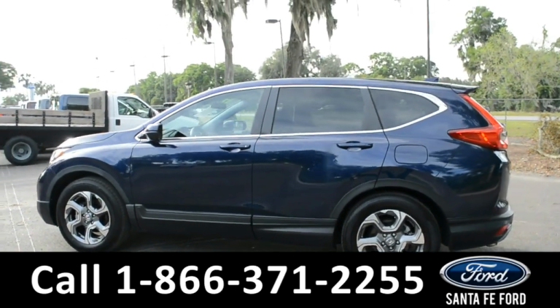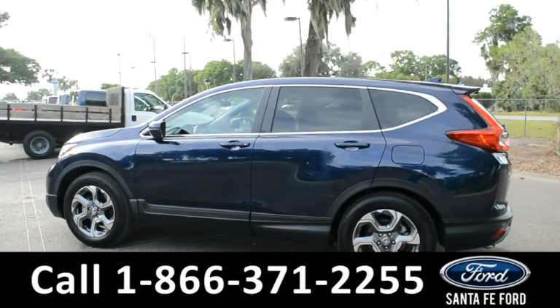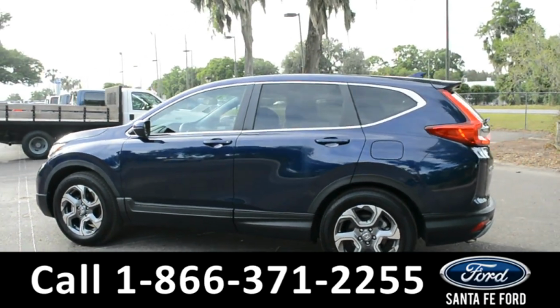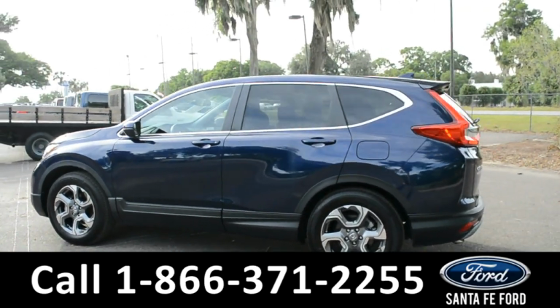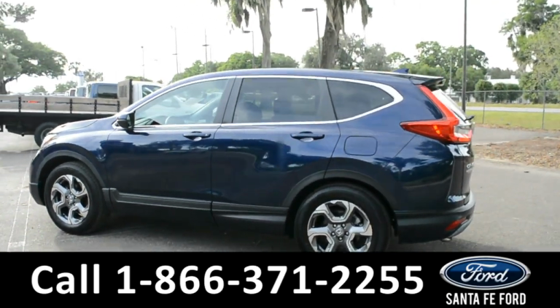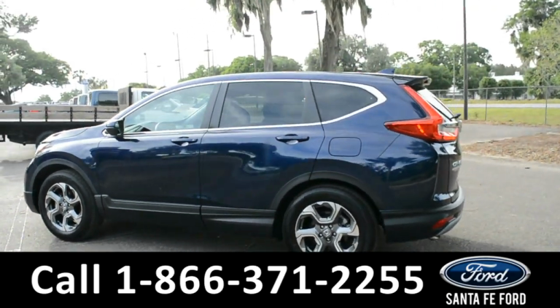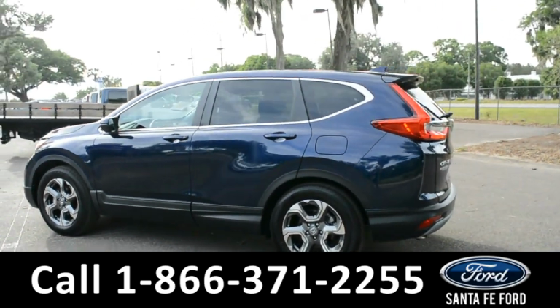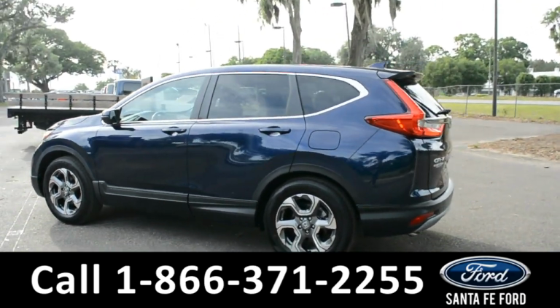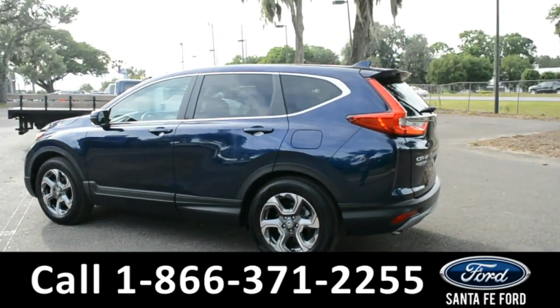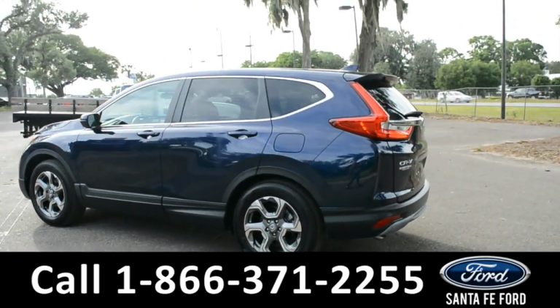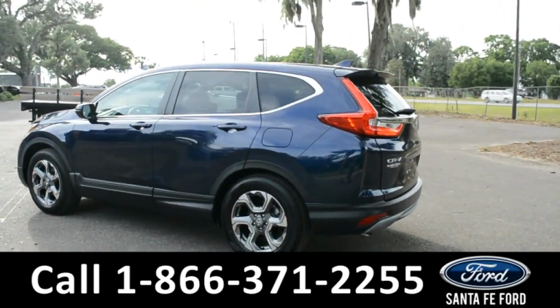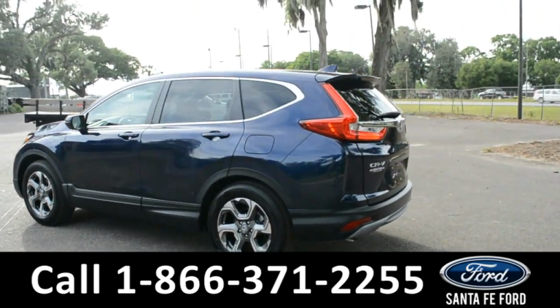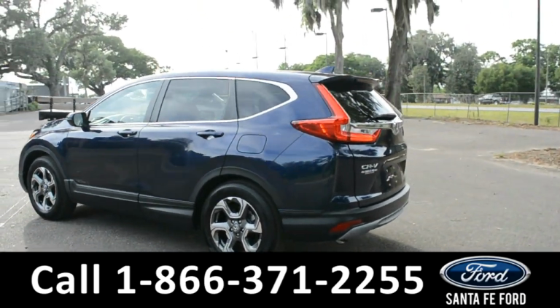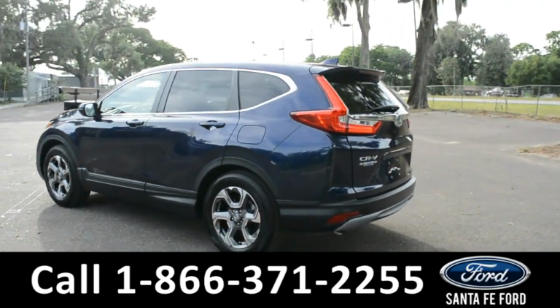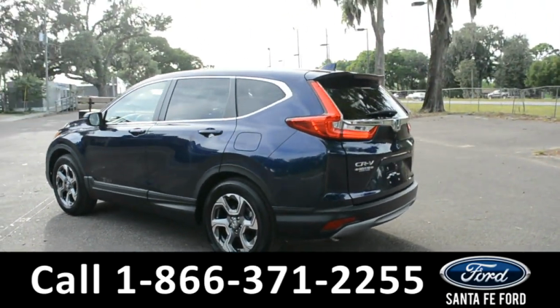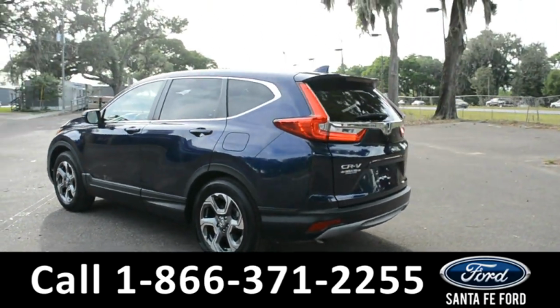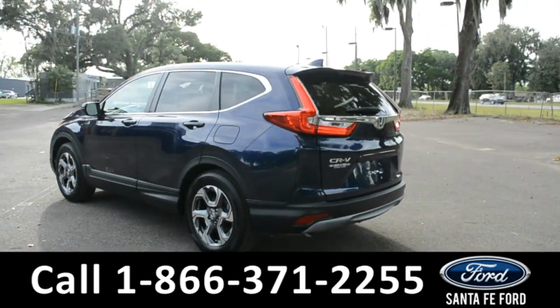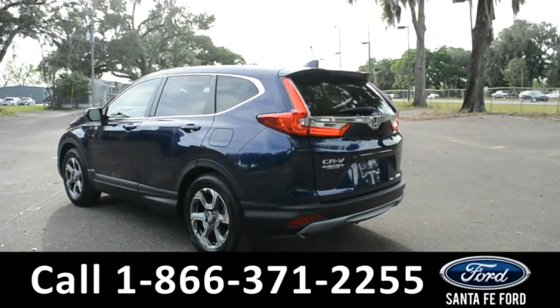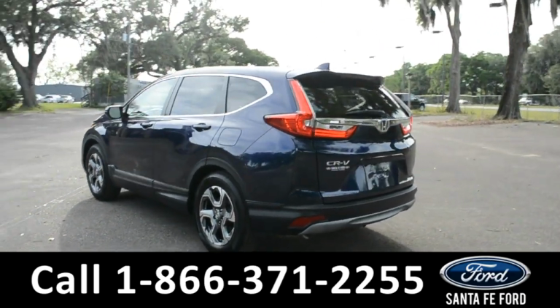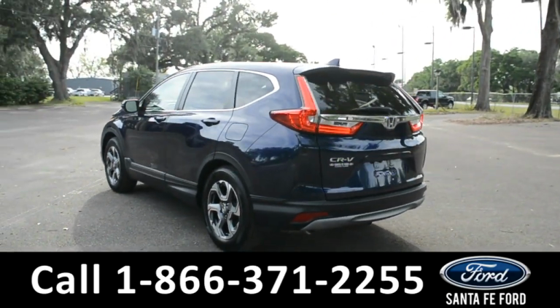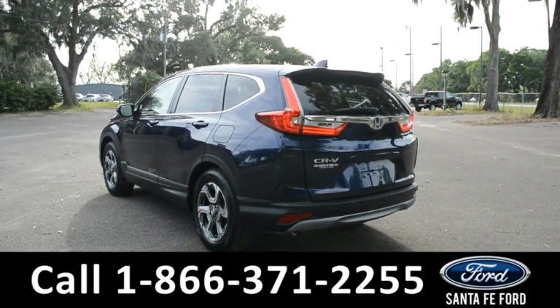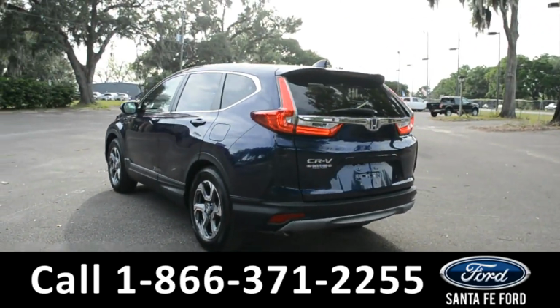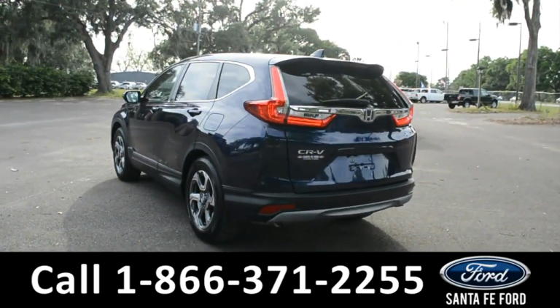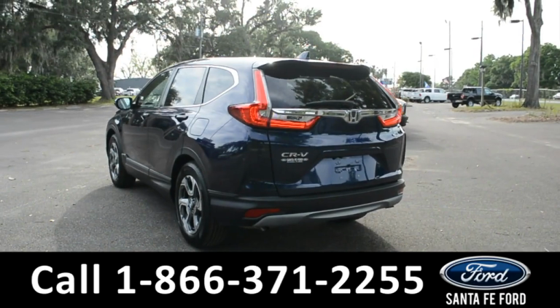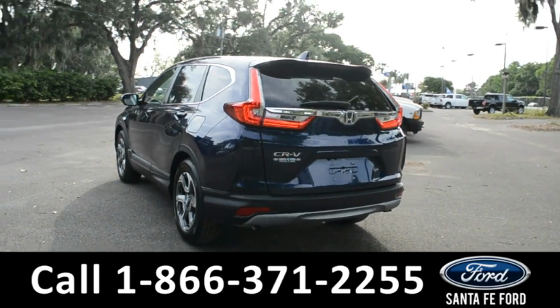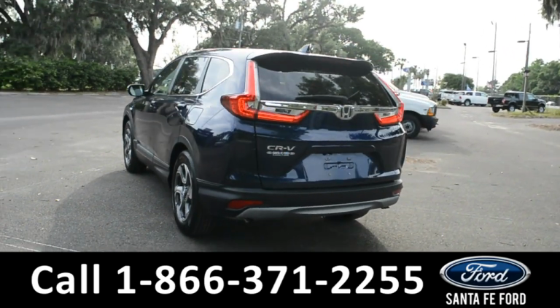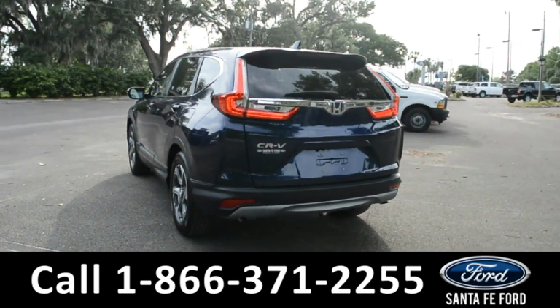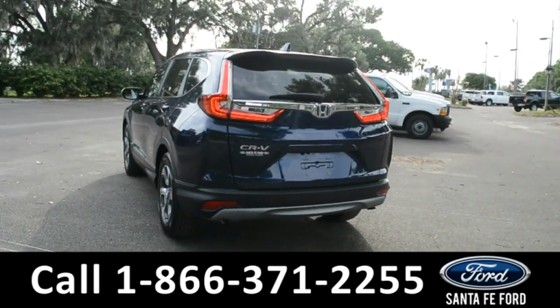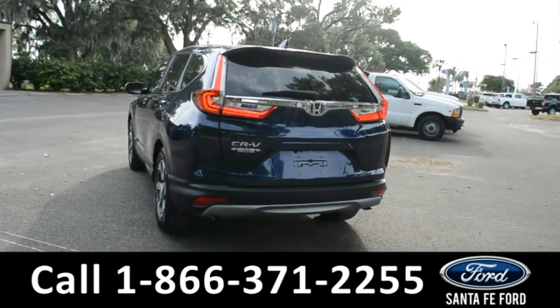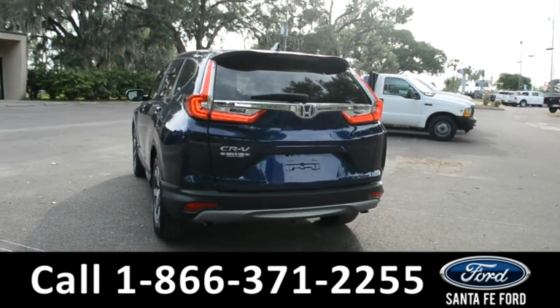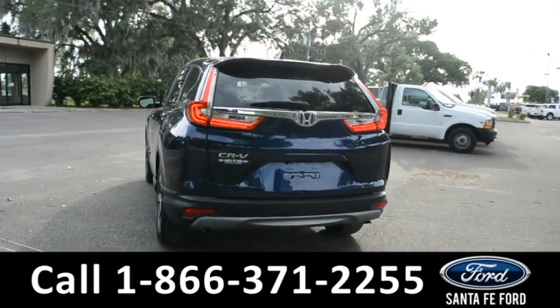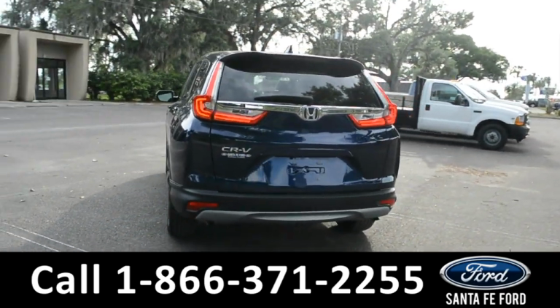For more information about this vehicle, you can visit us online at SantaFeFord.com to view the Carfax.